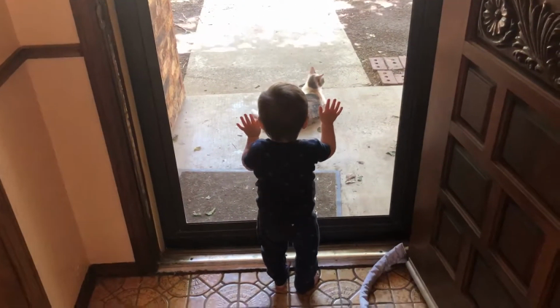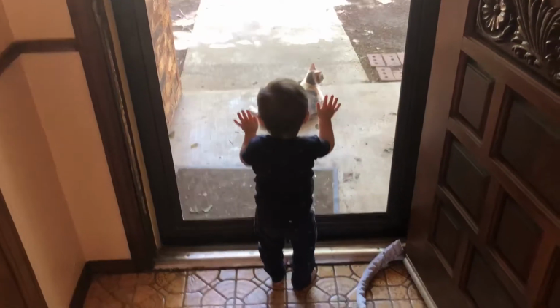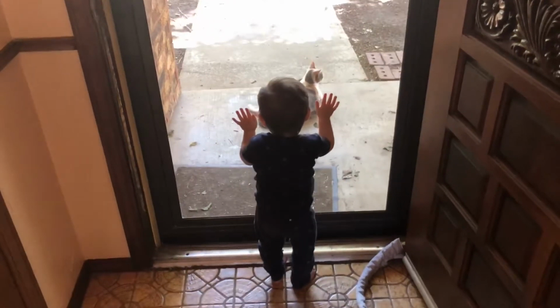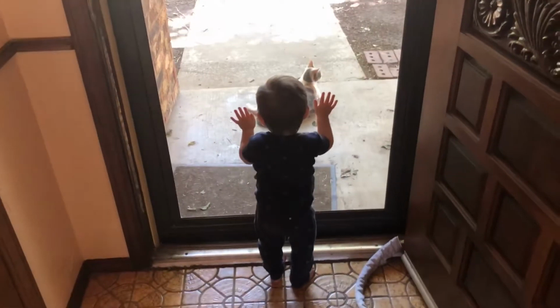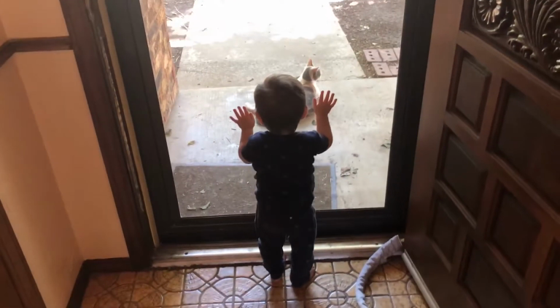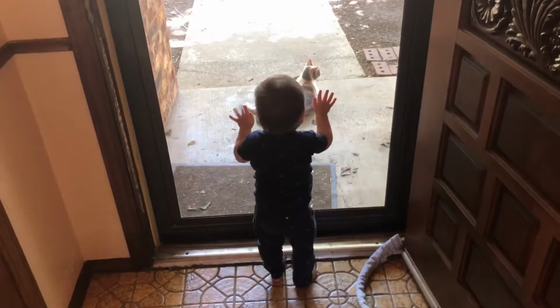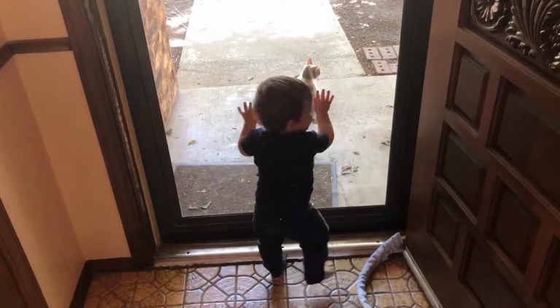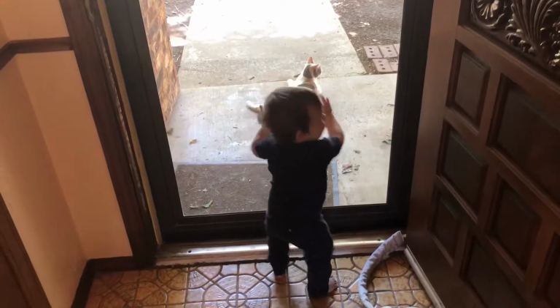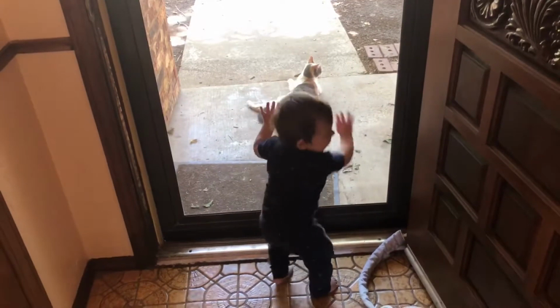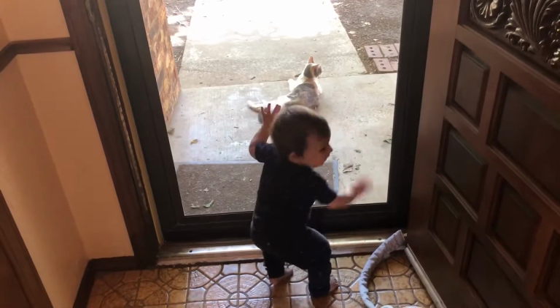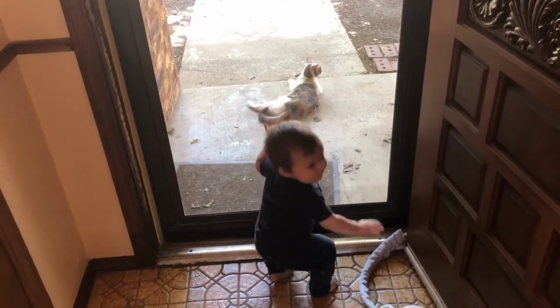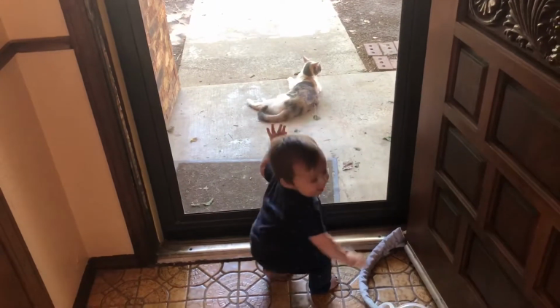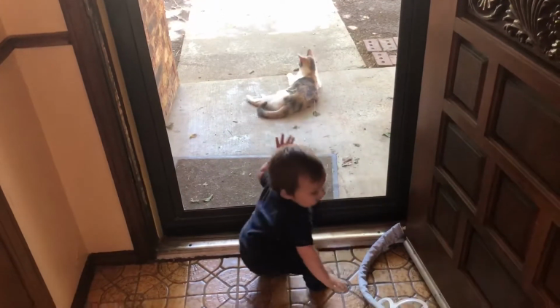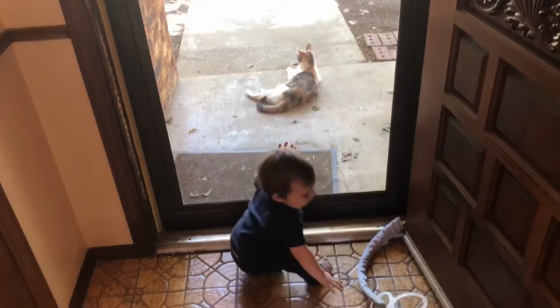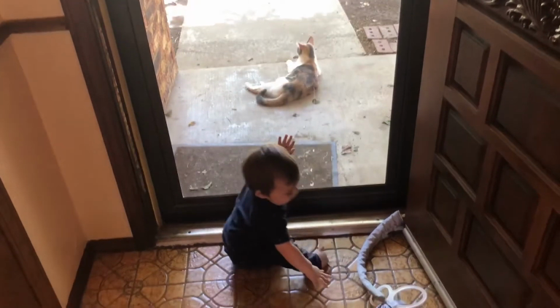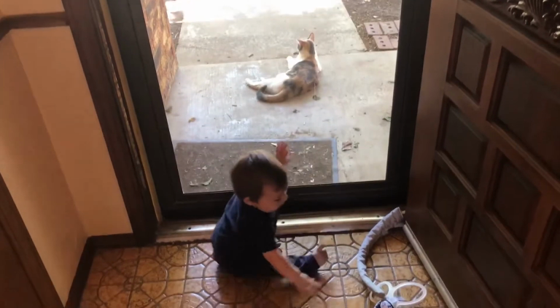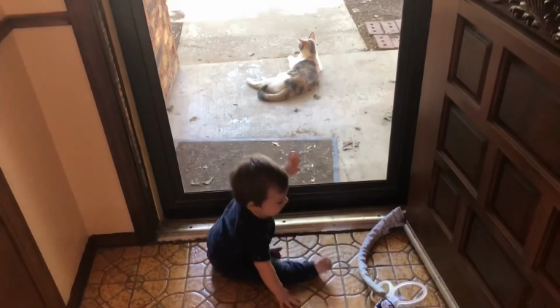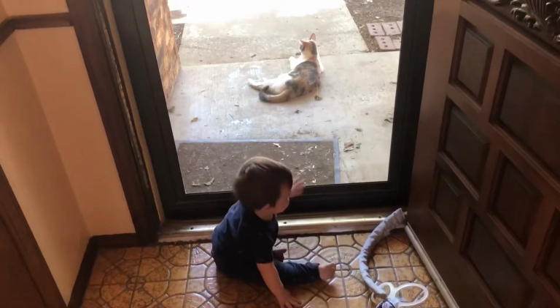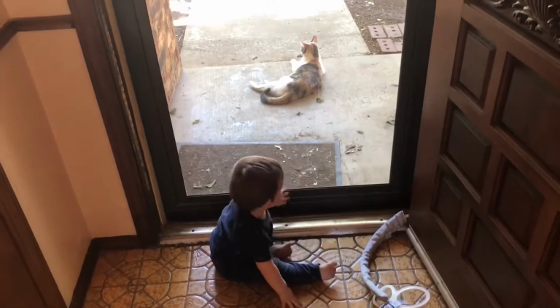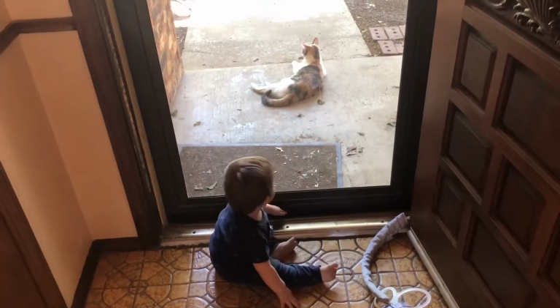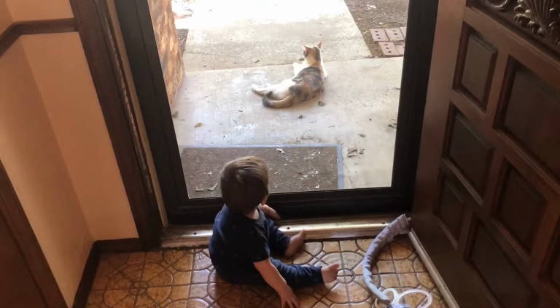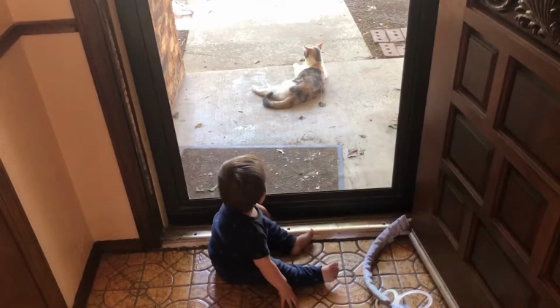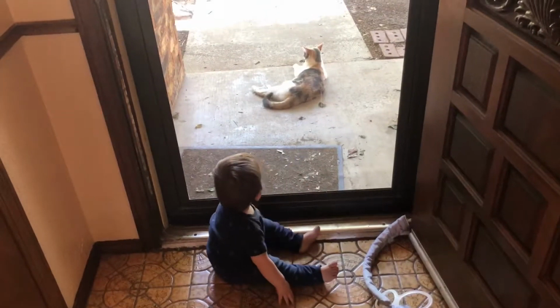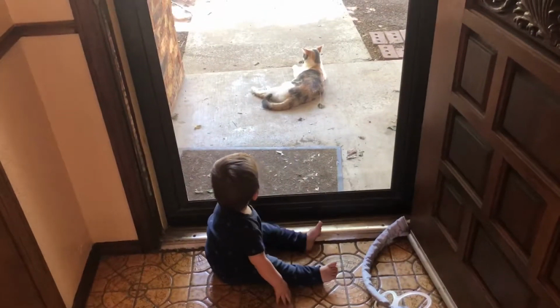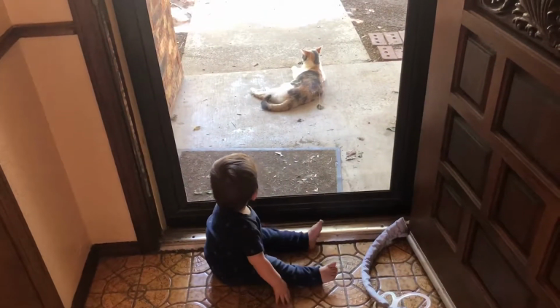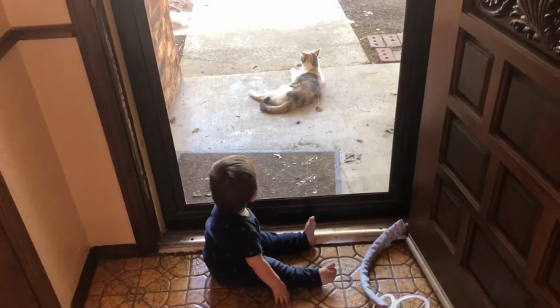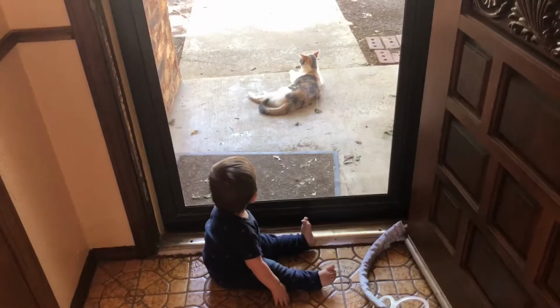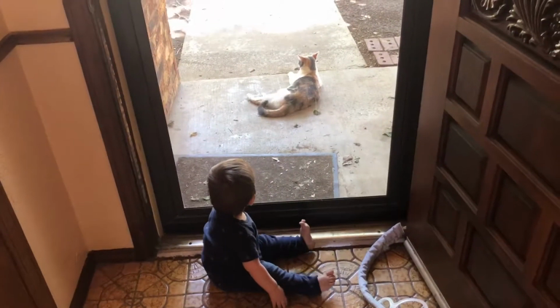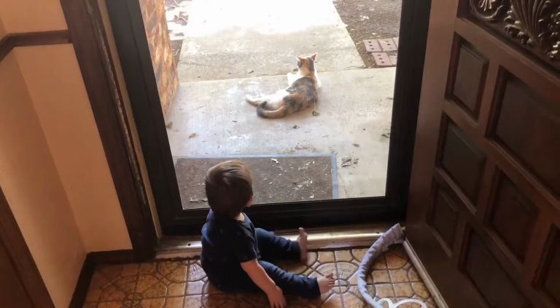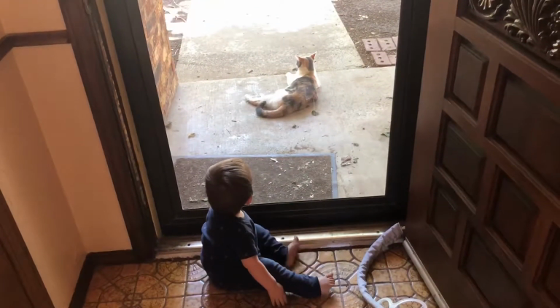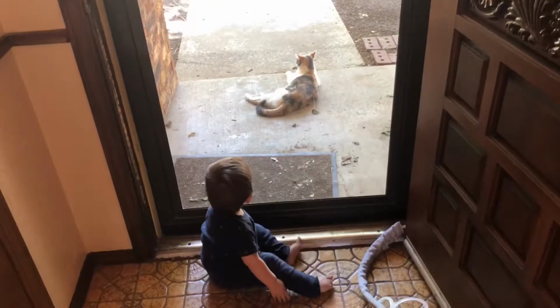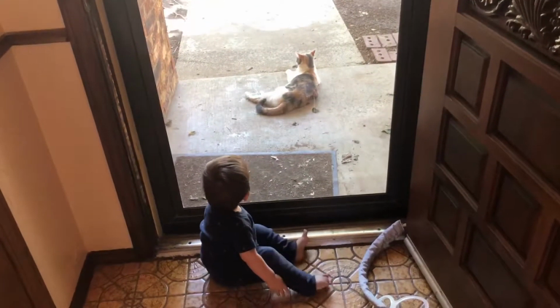Are you trying to get that kitty? Hey, hey kitty, come here.